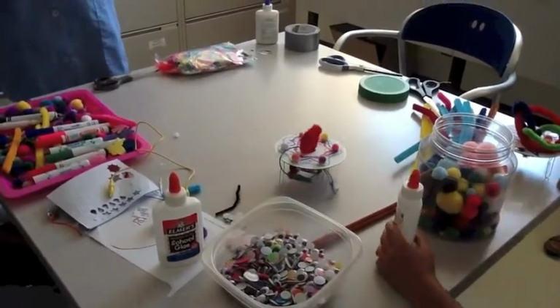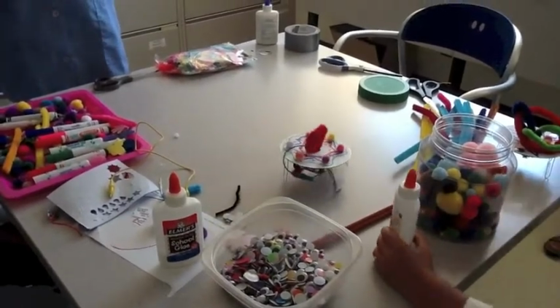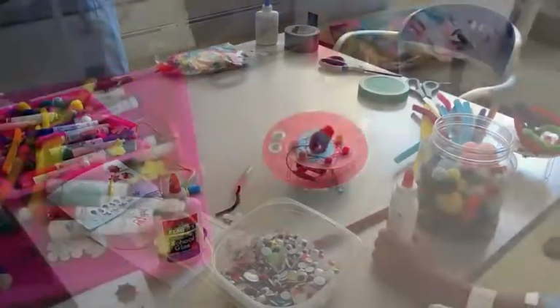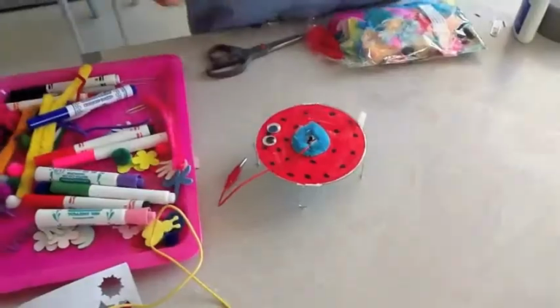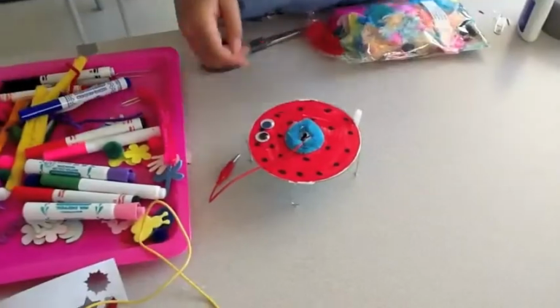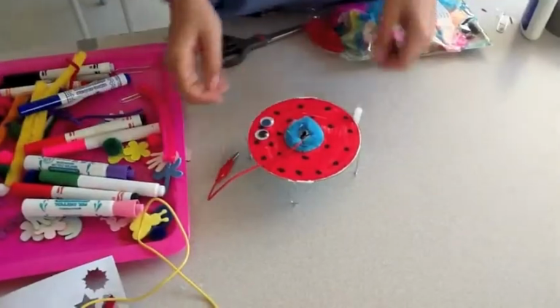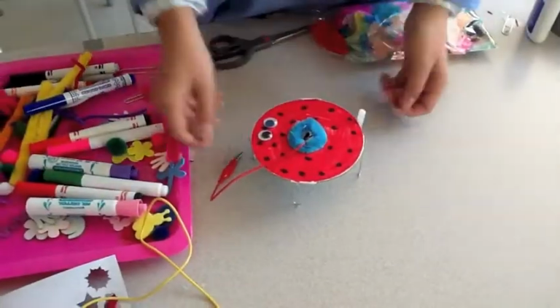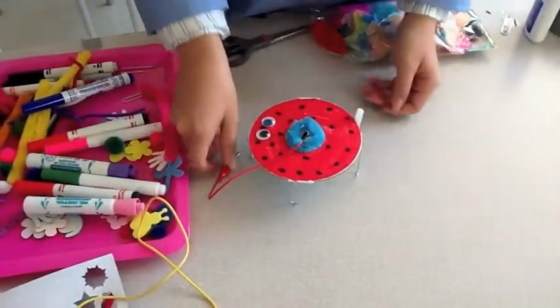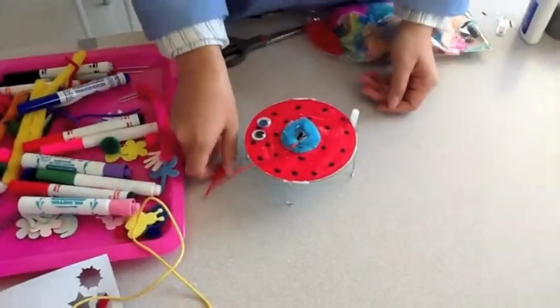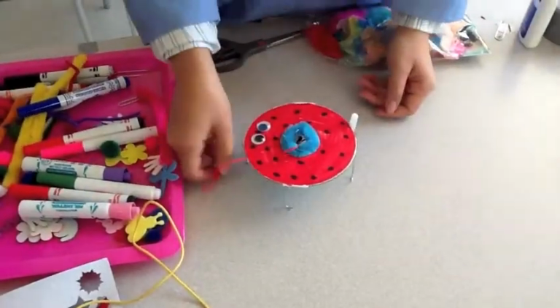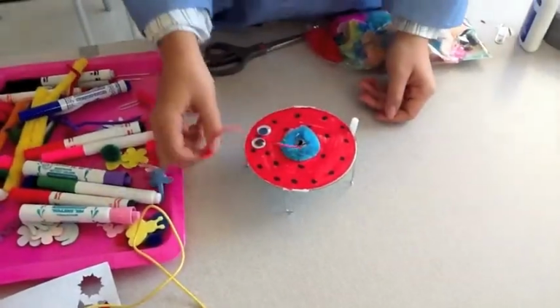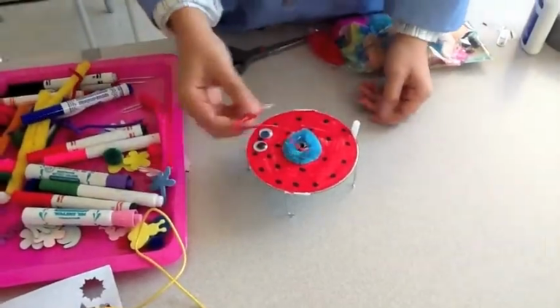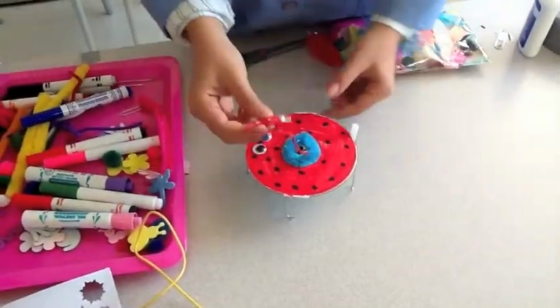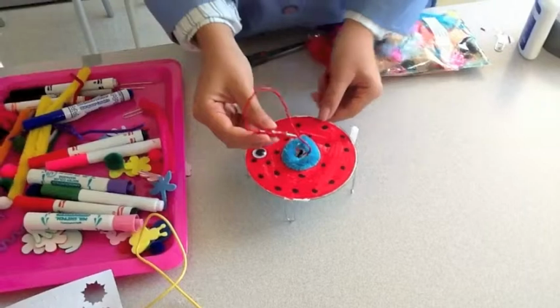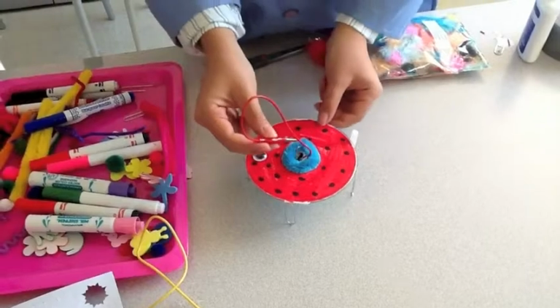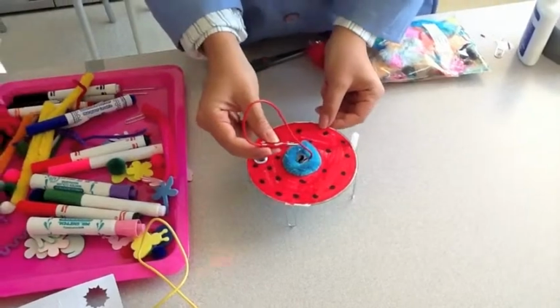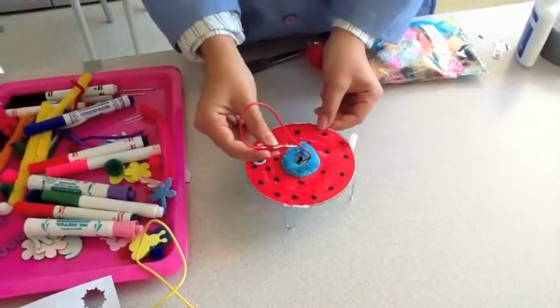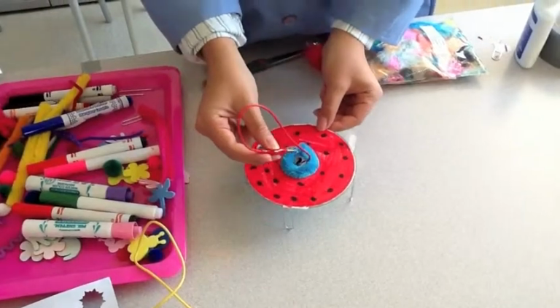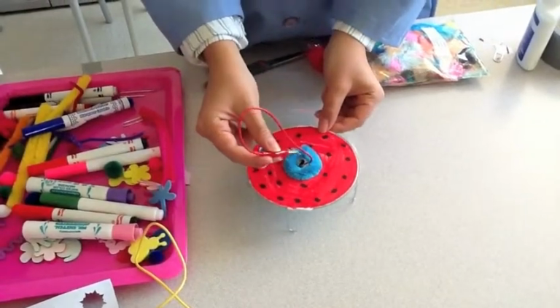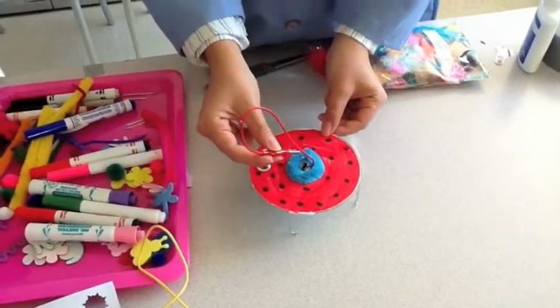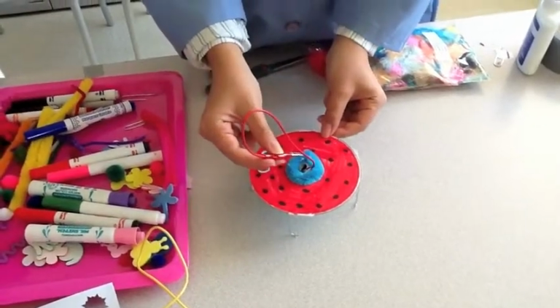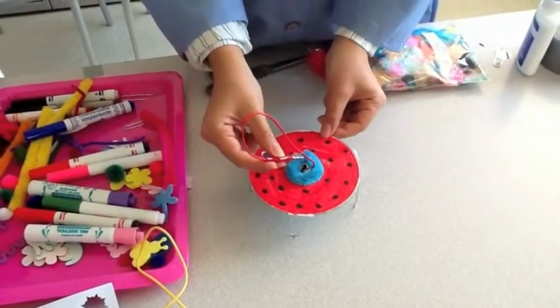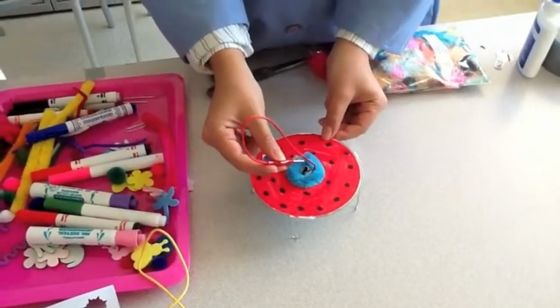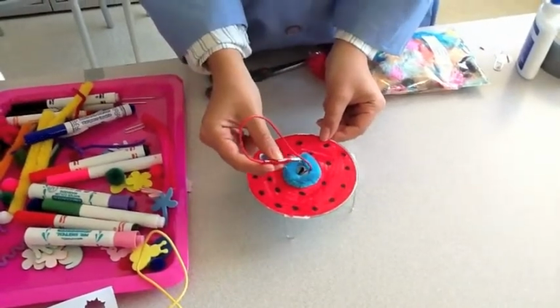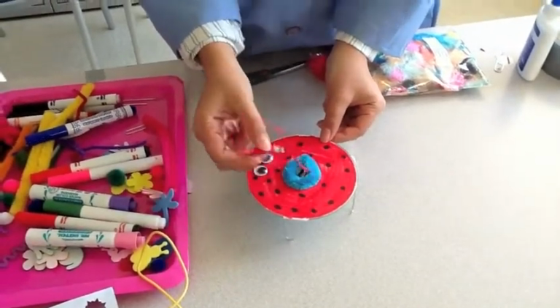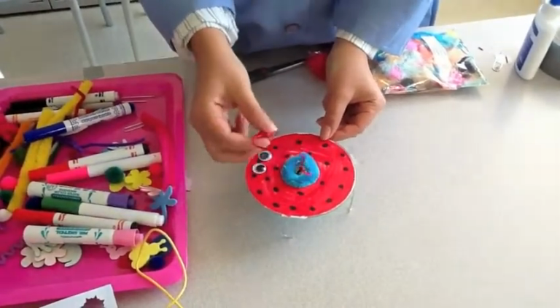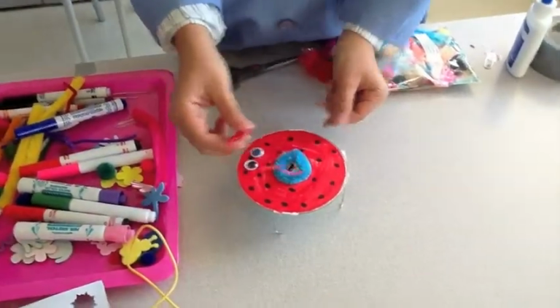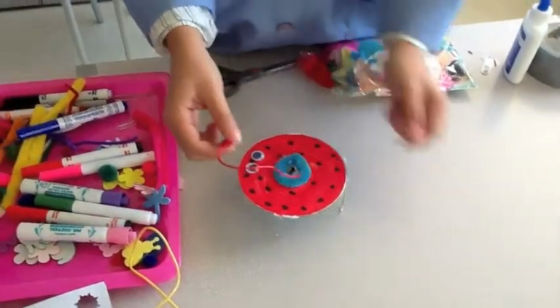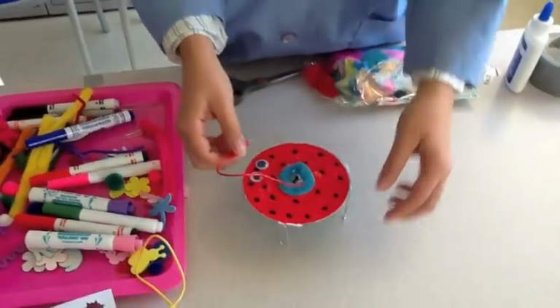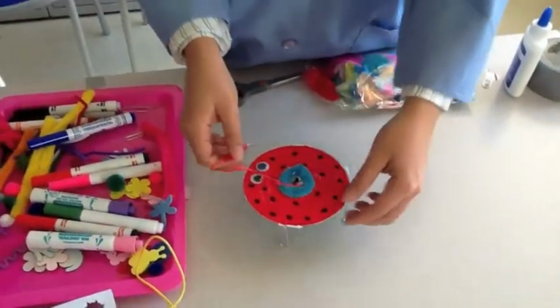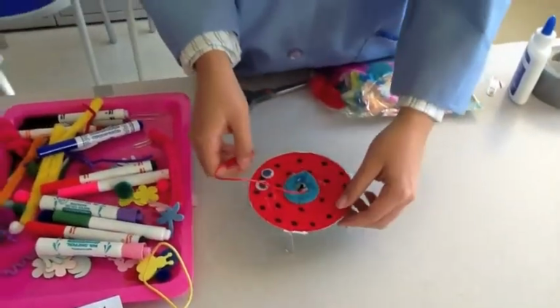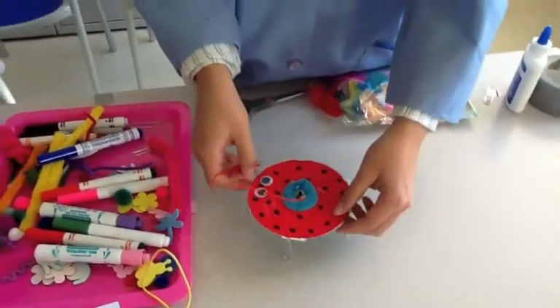Our friend Sharon is going to tell us all about why these jitterbugs jitter. Sharon, why do they do that?